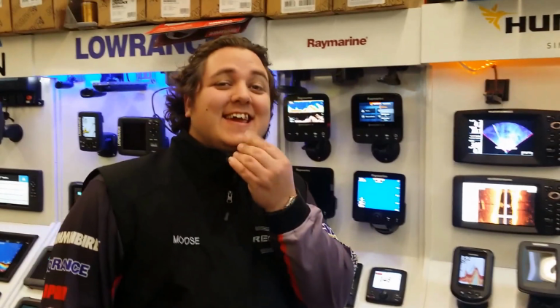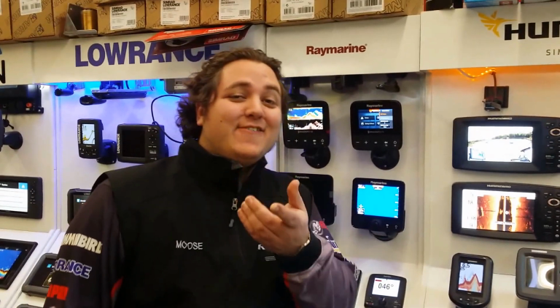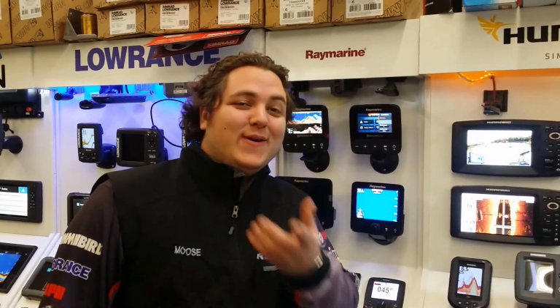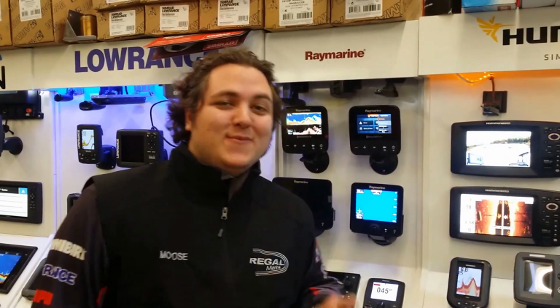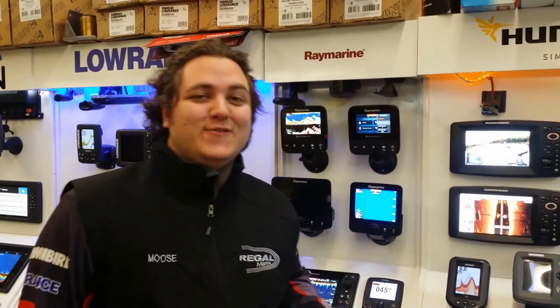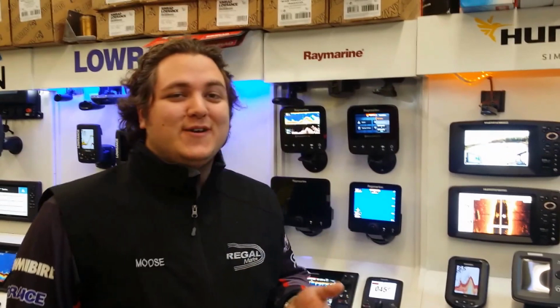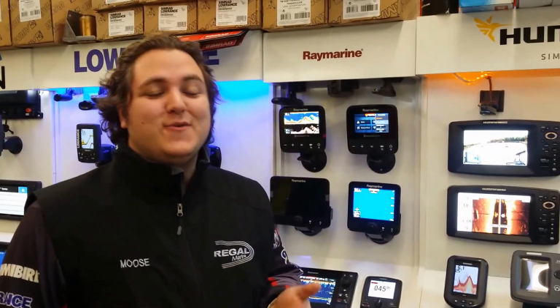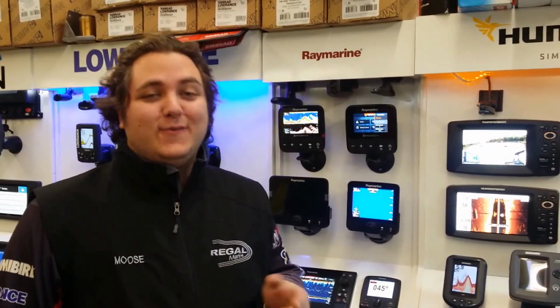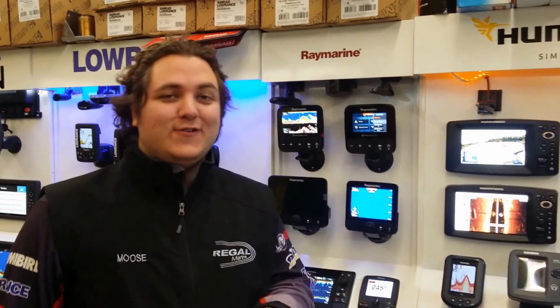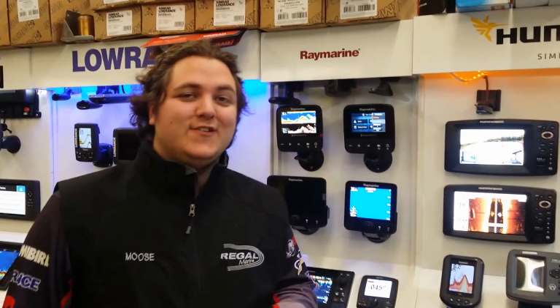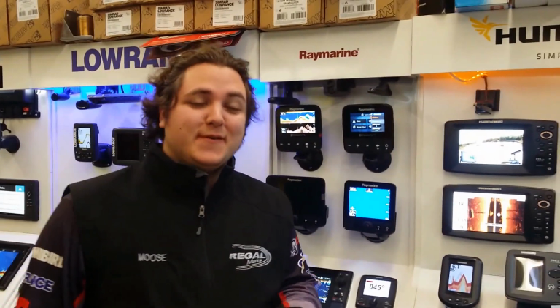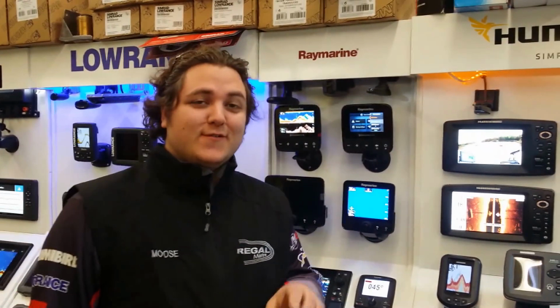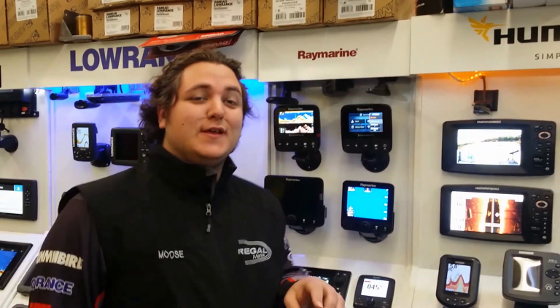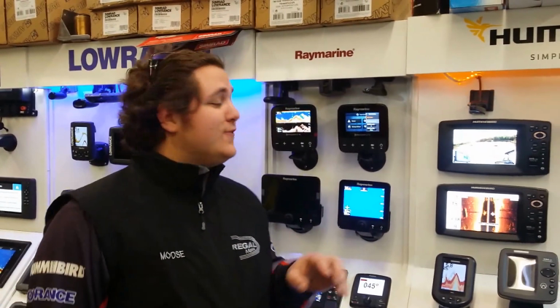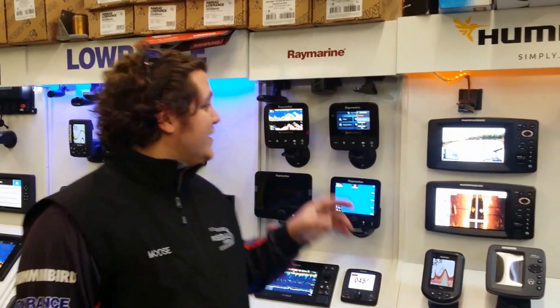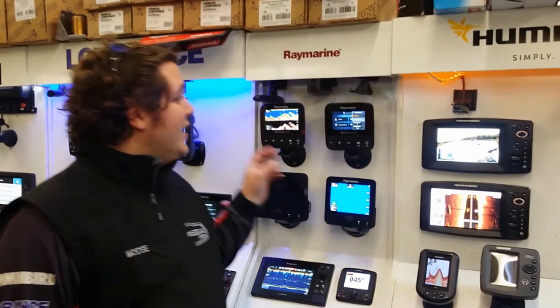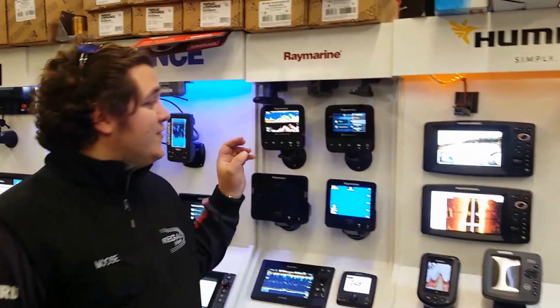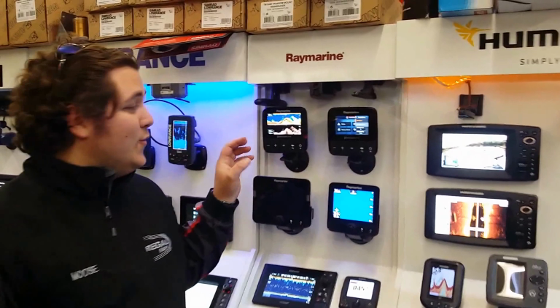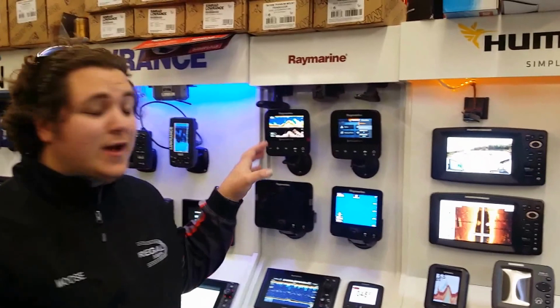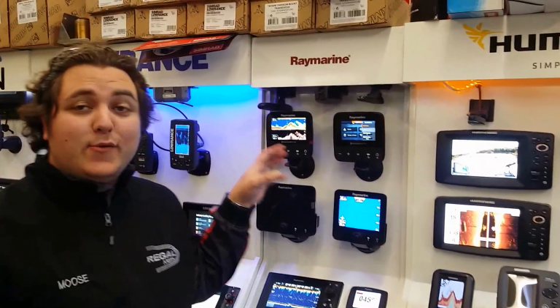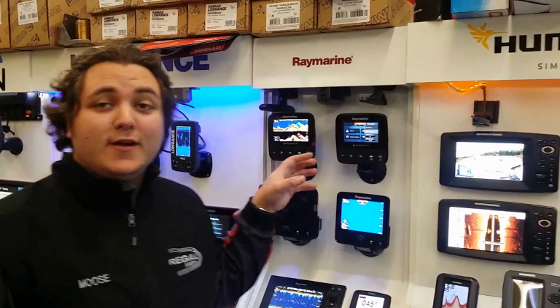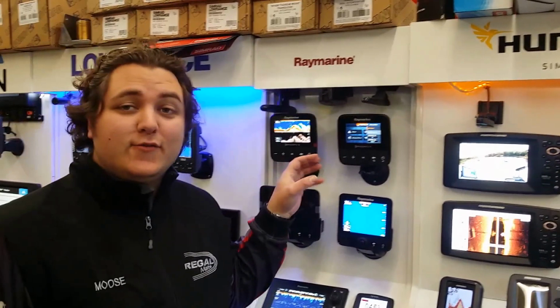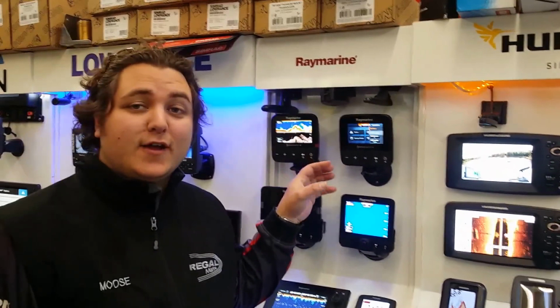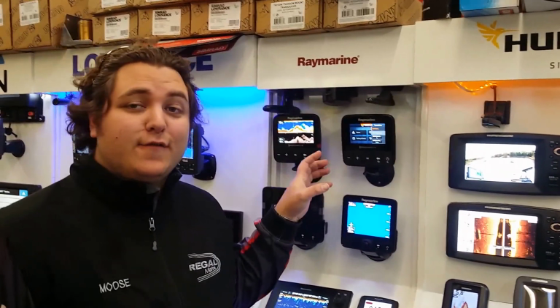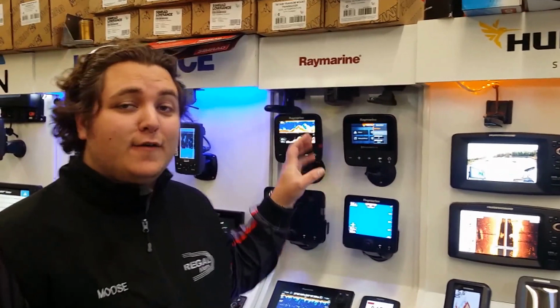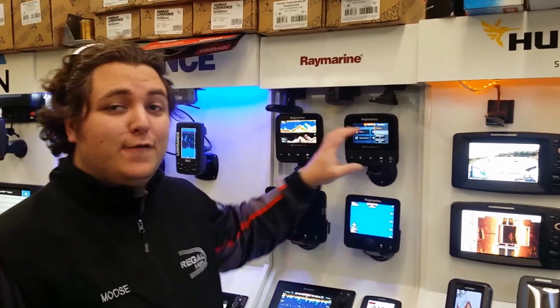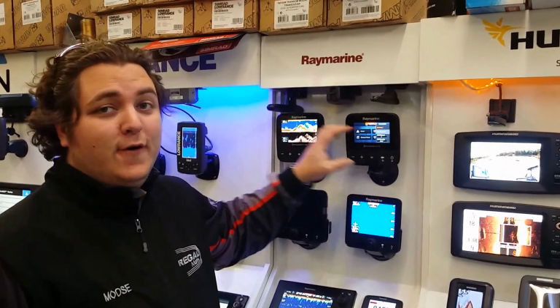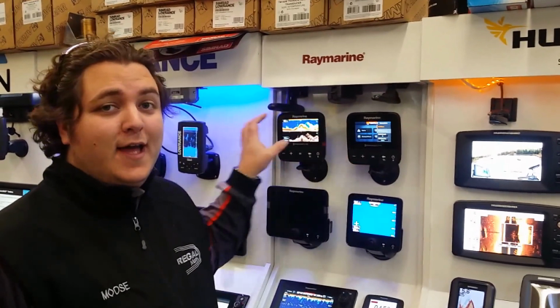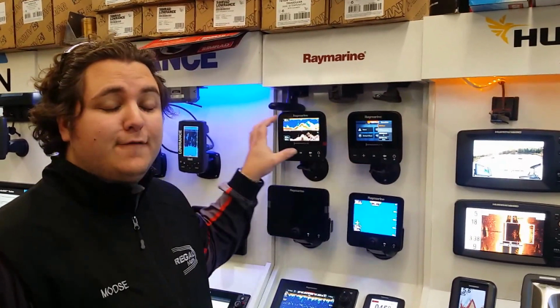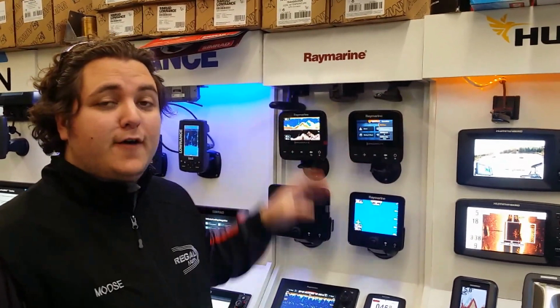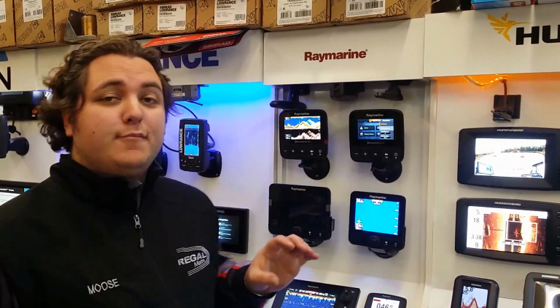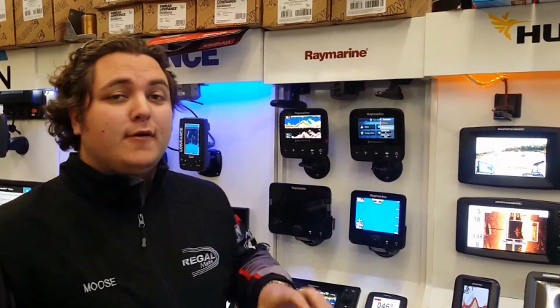G'day everyone, I'm Moose from Regal Marine and I want to show you something that's really interesting — it's the Raymarine Dragonfly 4 and 5 Pro.